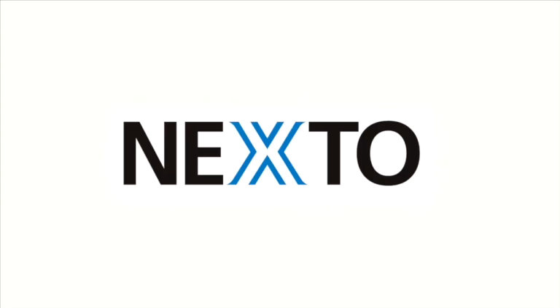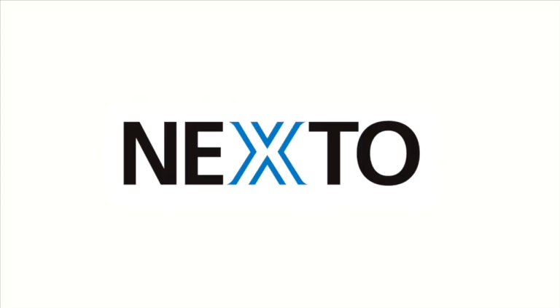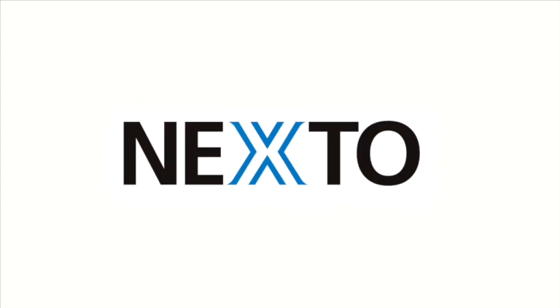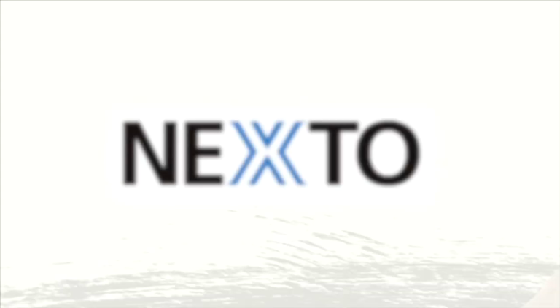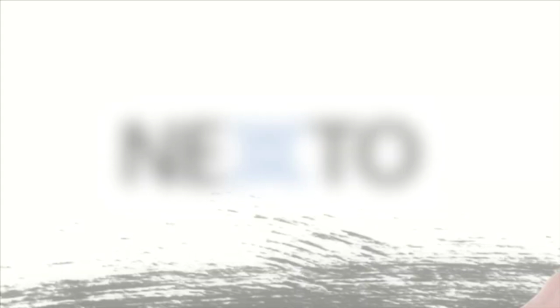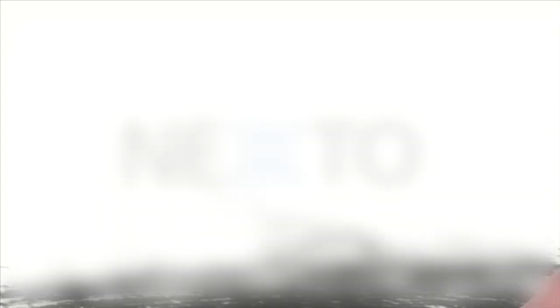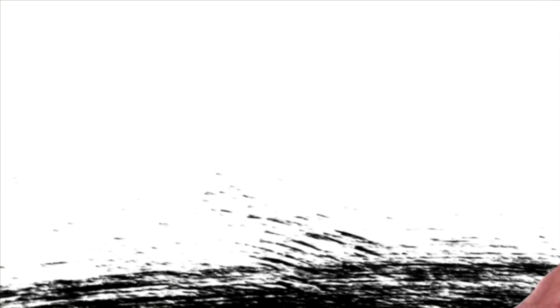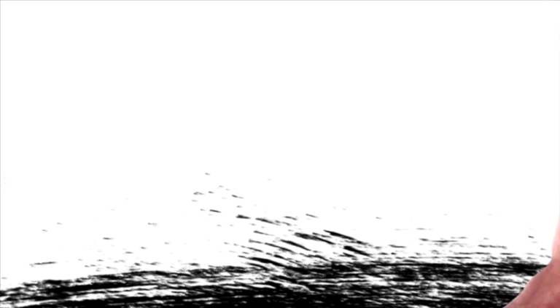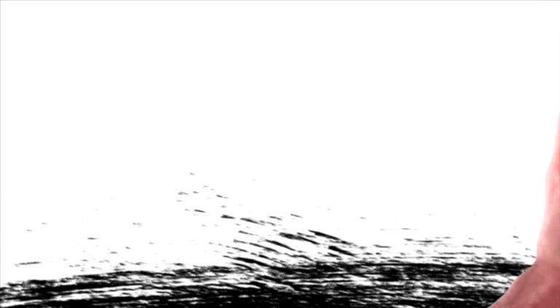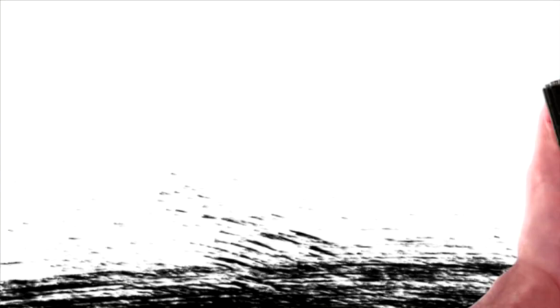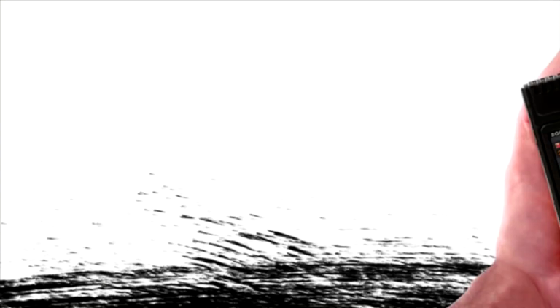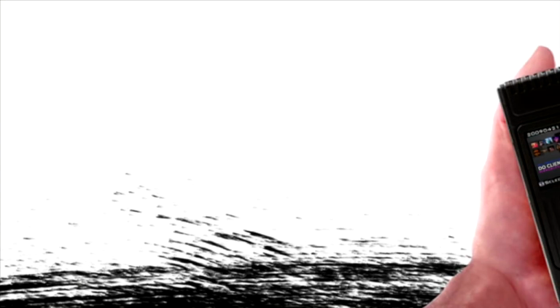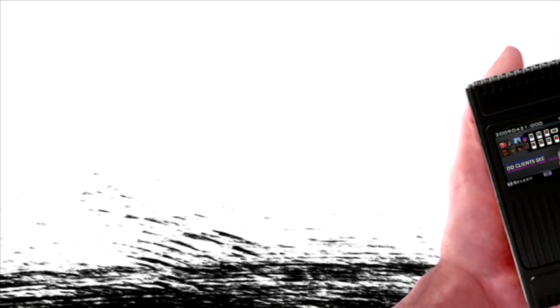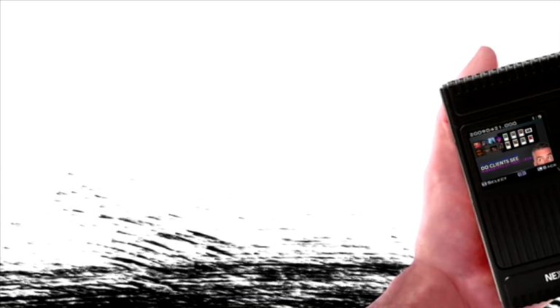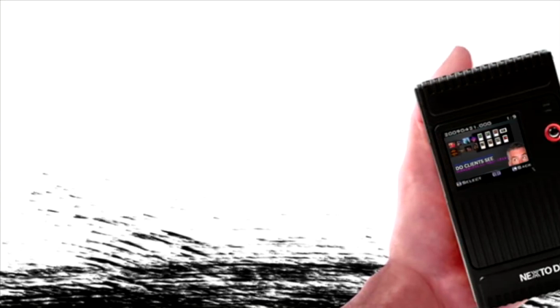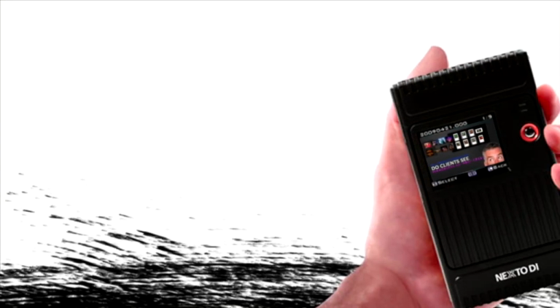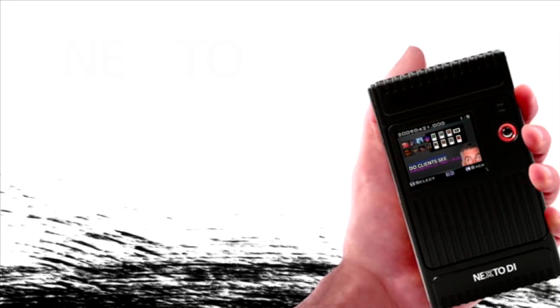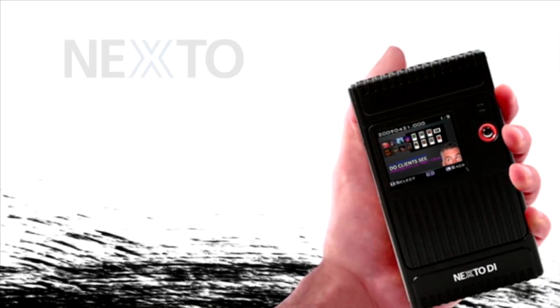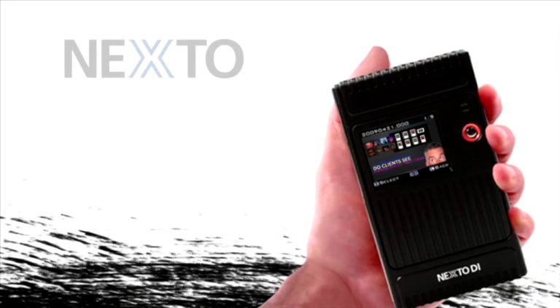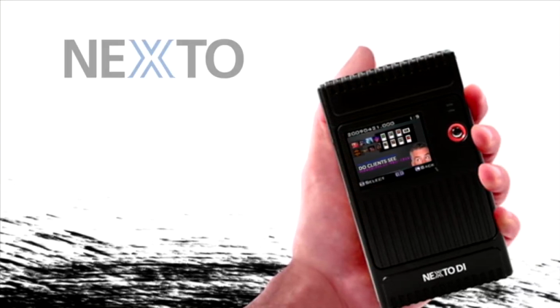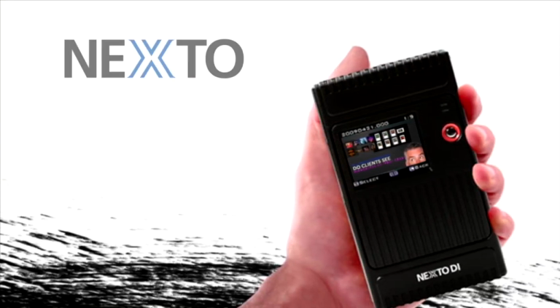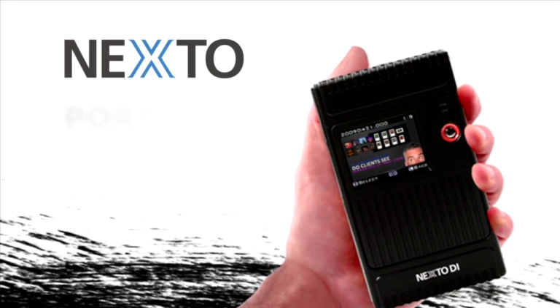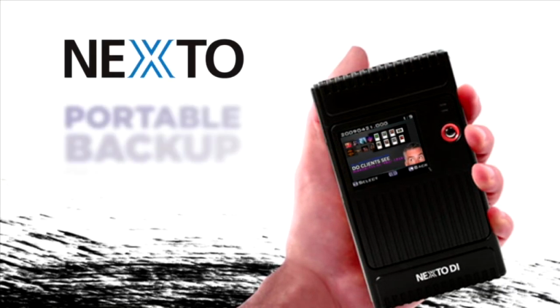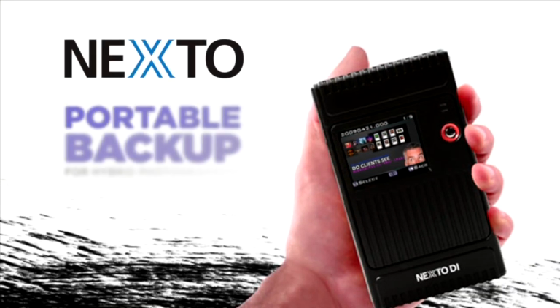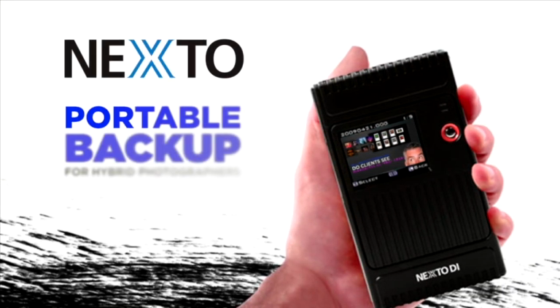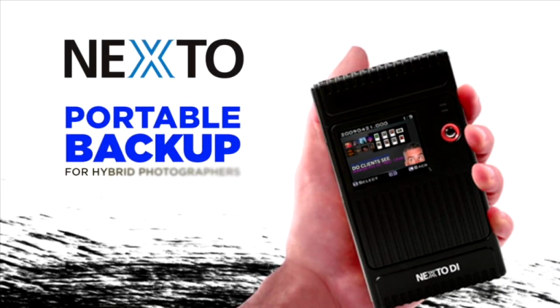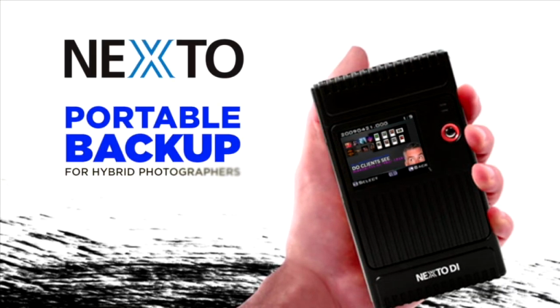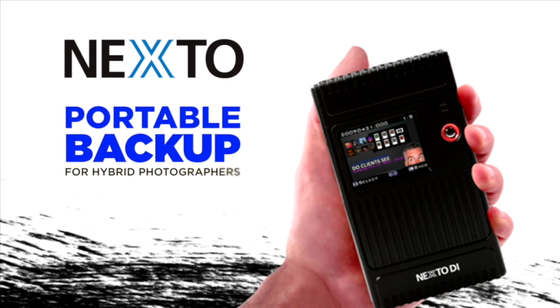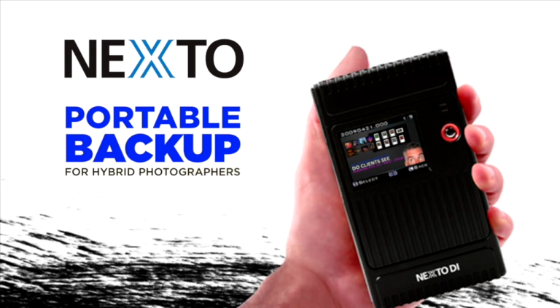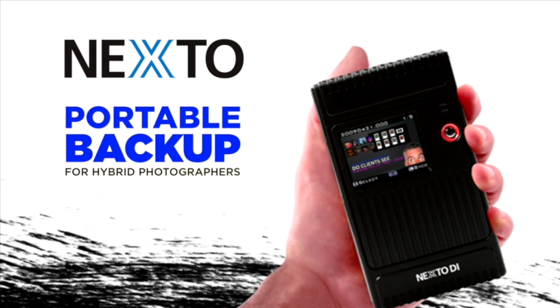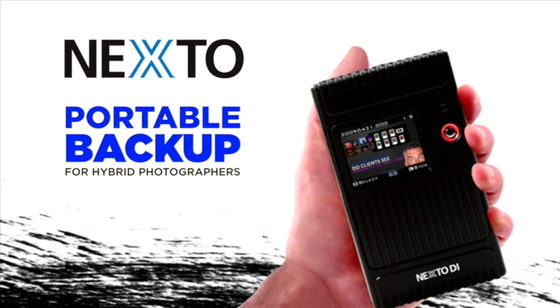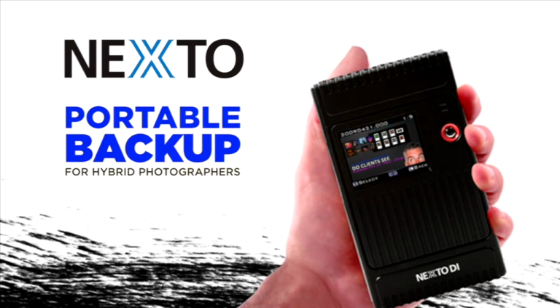This Discover Mirrorless vlog post is brought to you by the Nexto brand of portable backup devices.